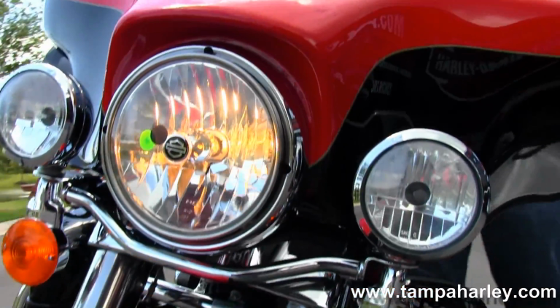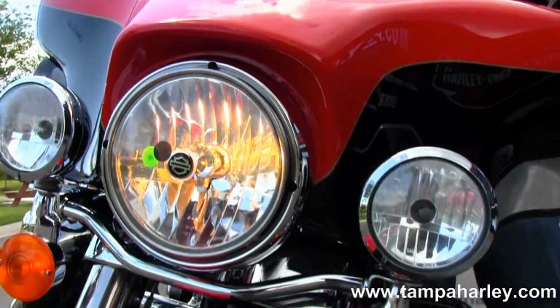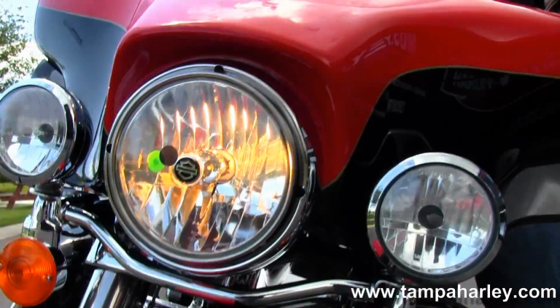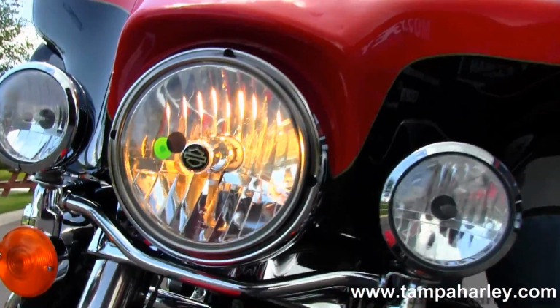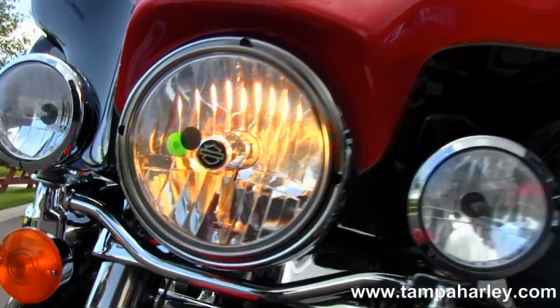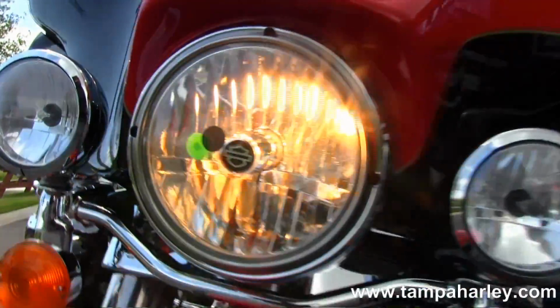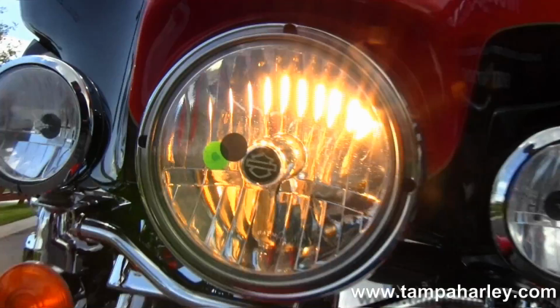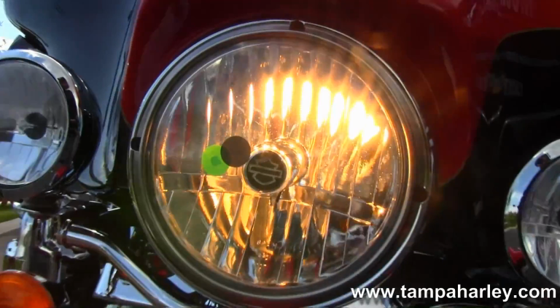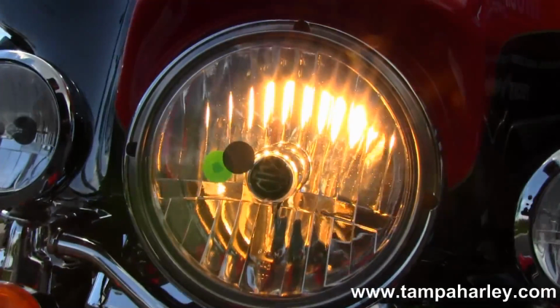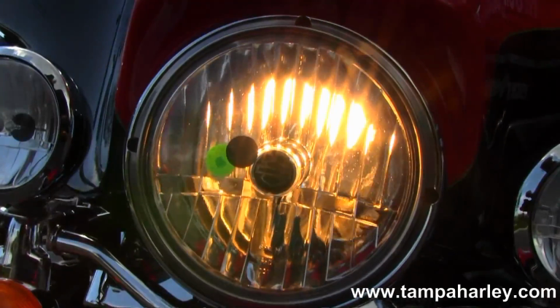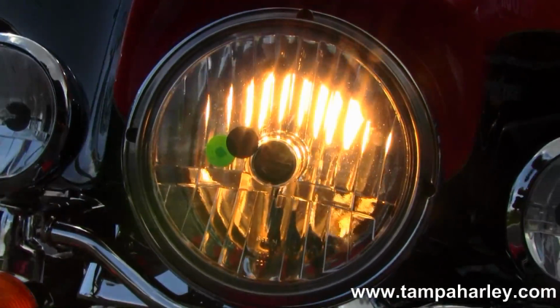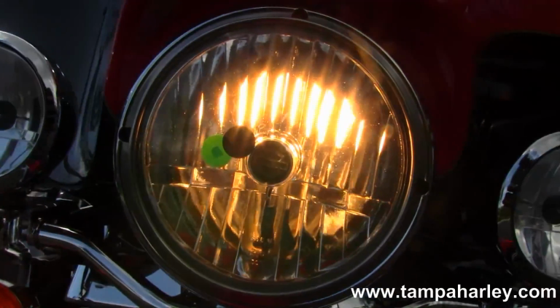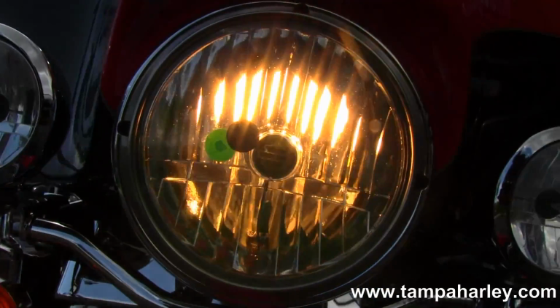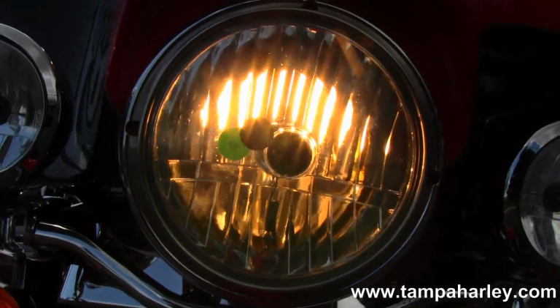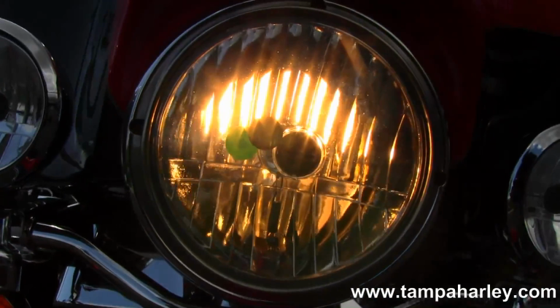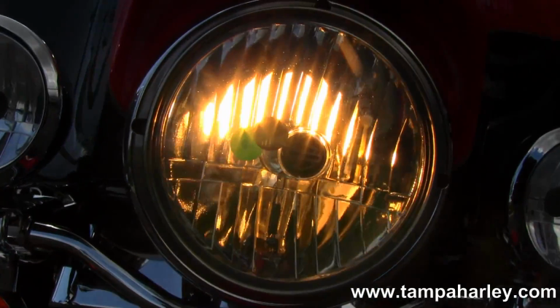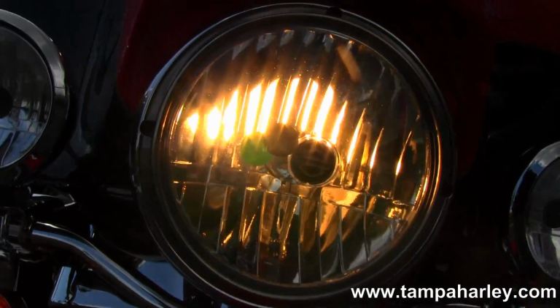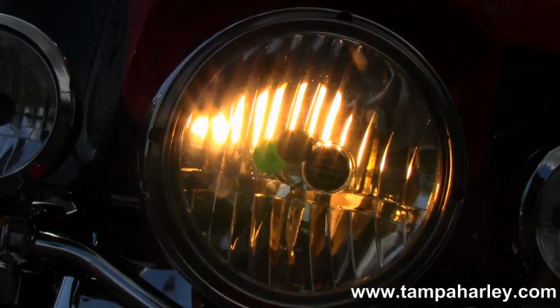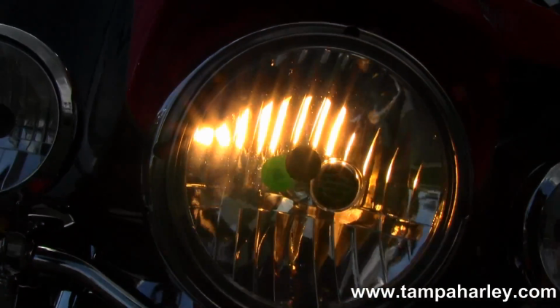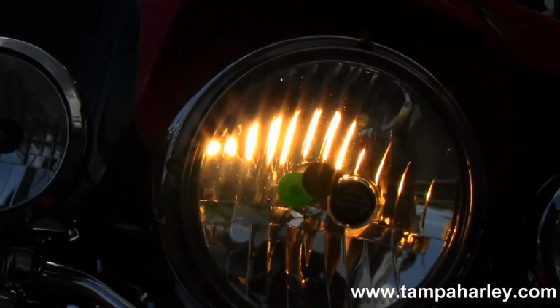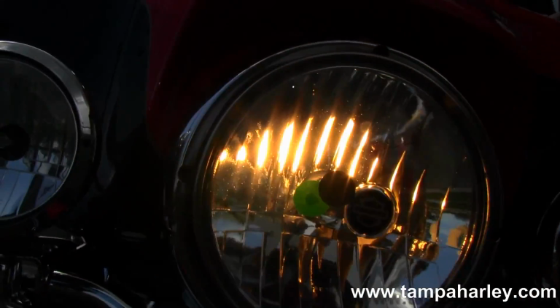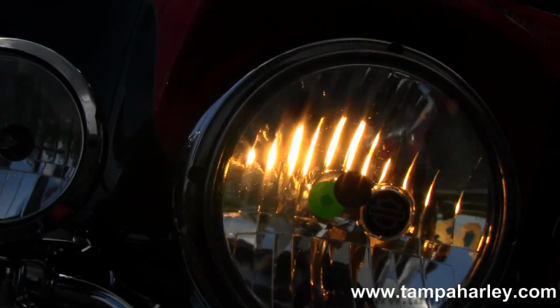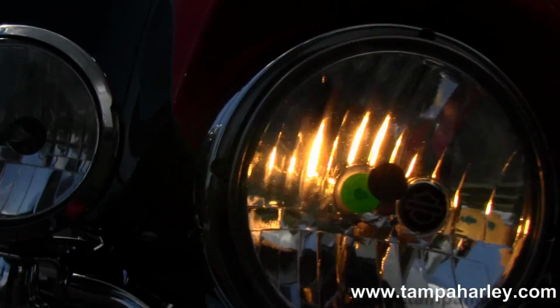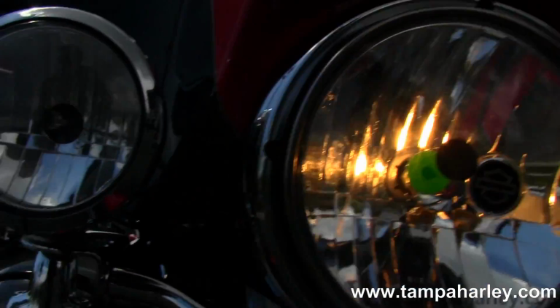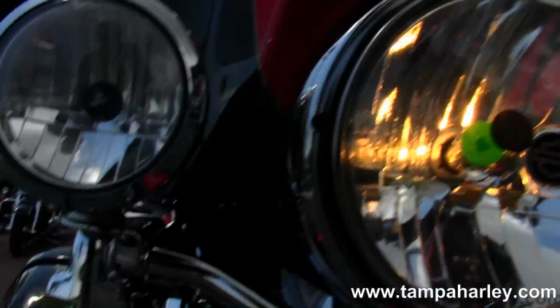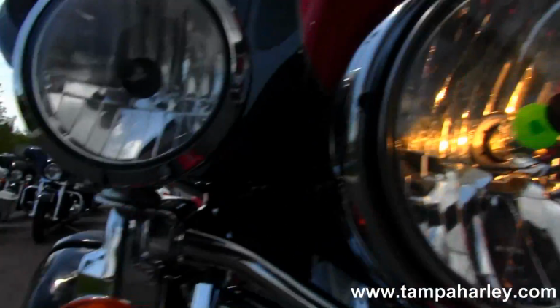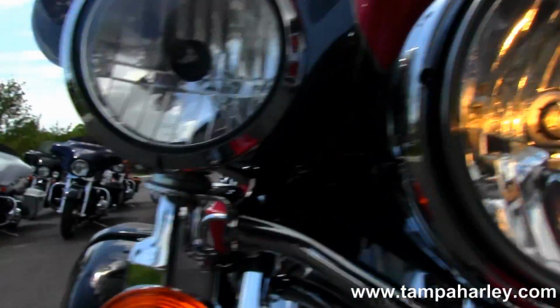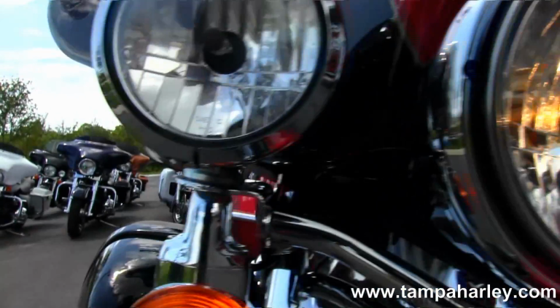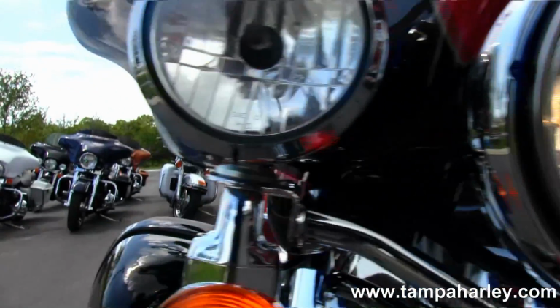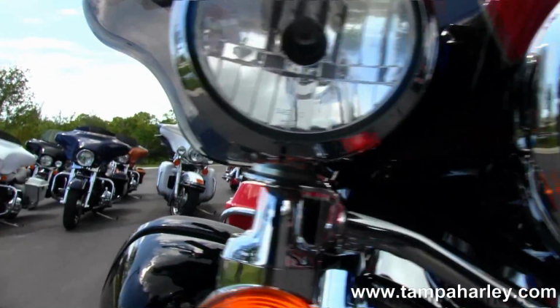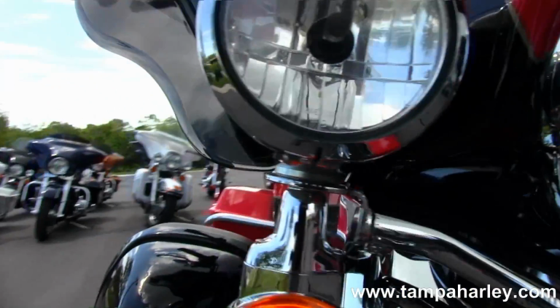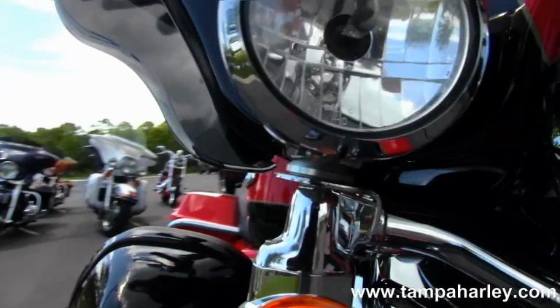It only has 7,187 miles on it and is in a red and black two-tone finish.